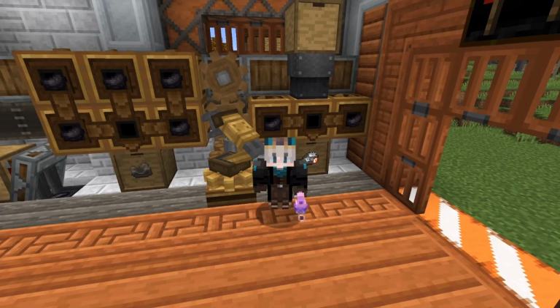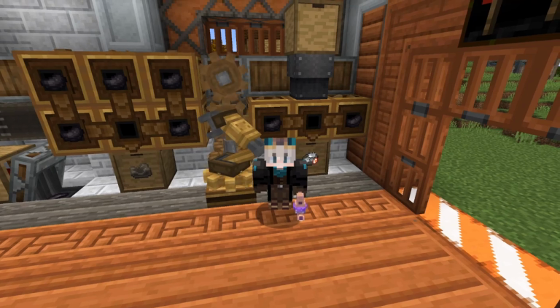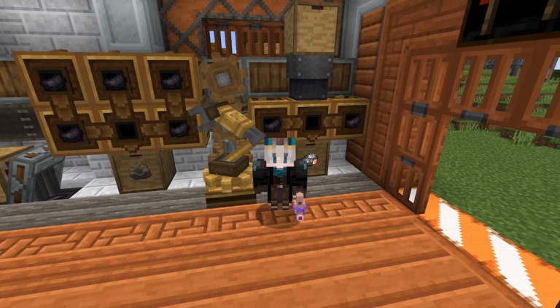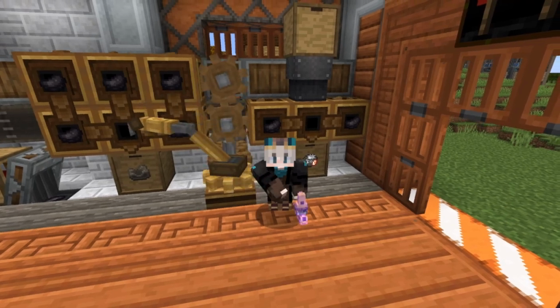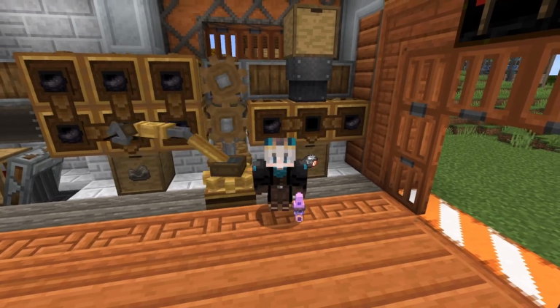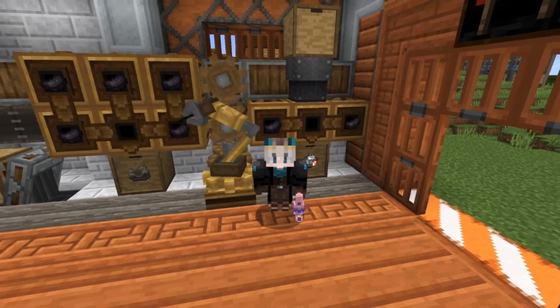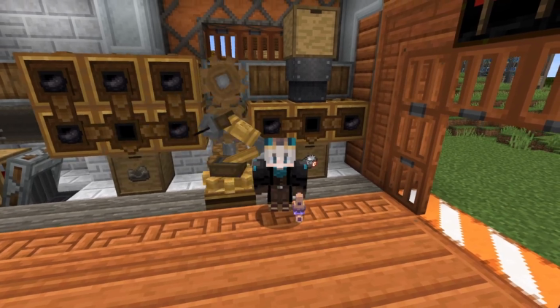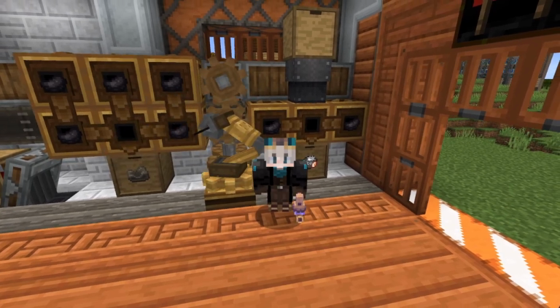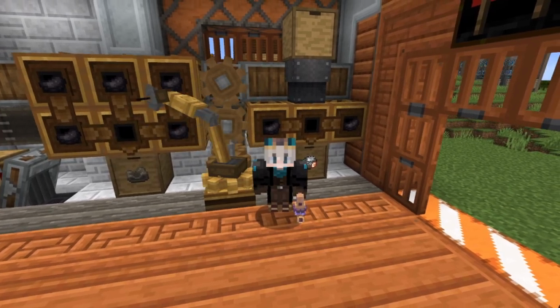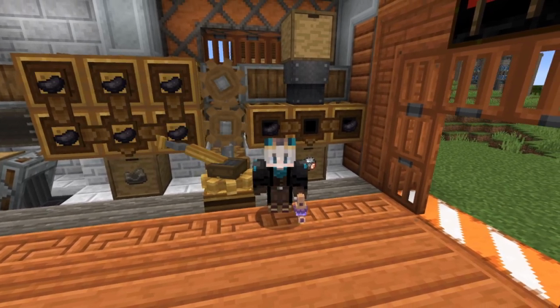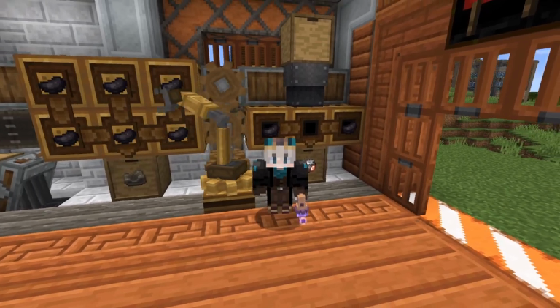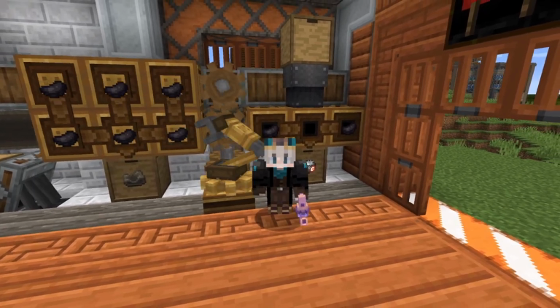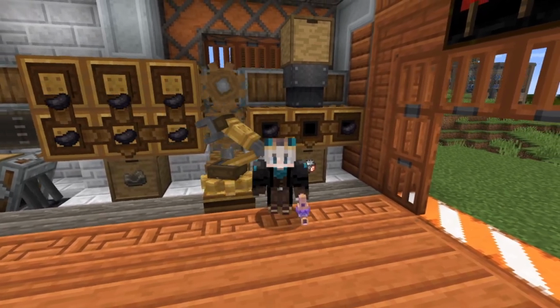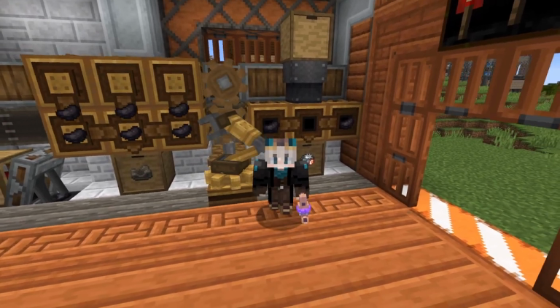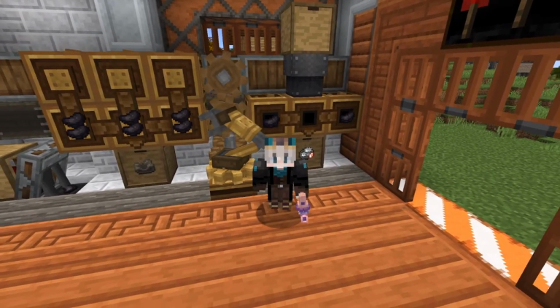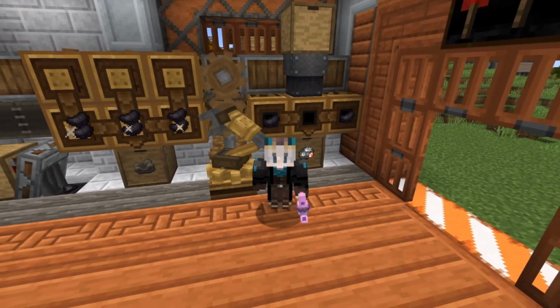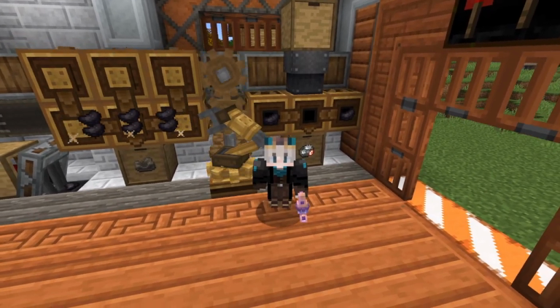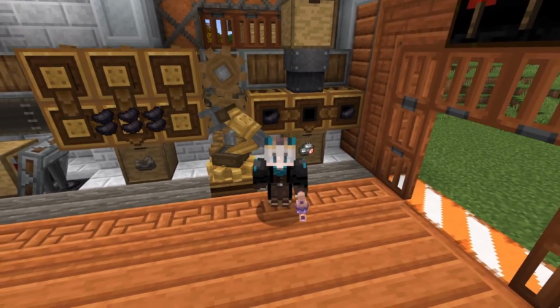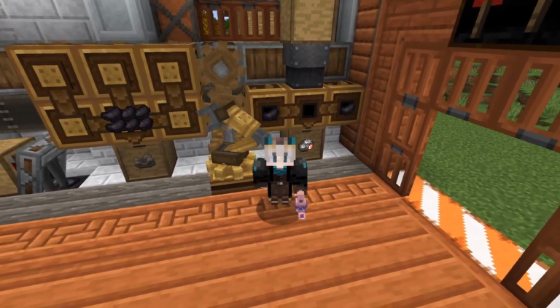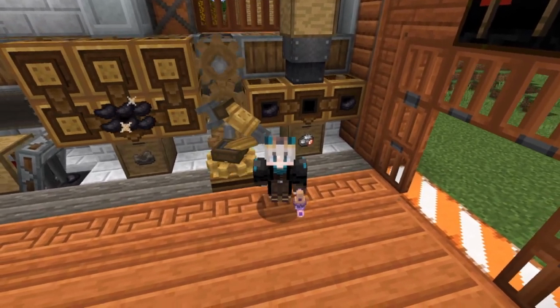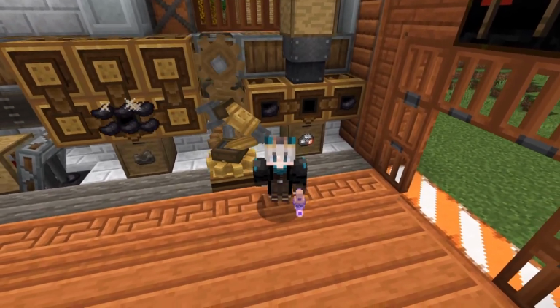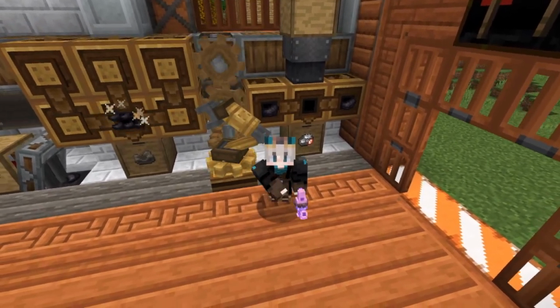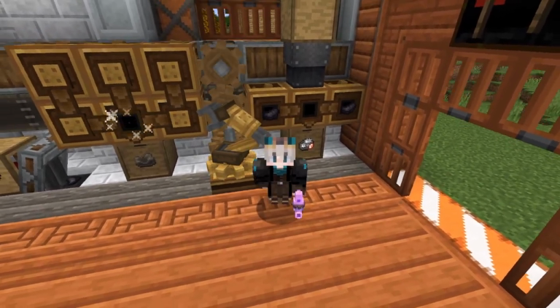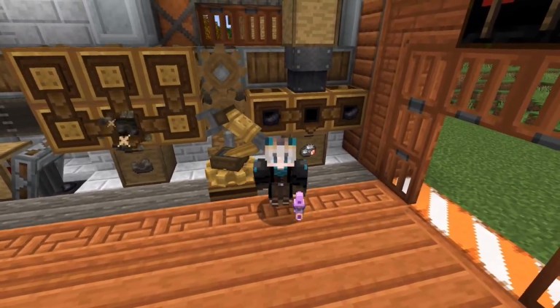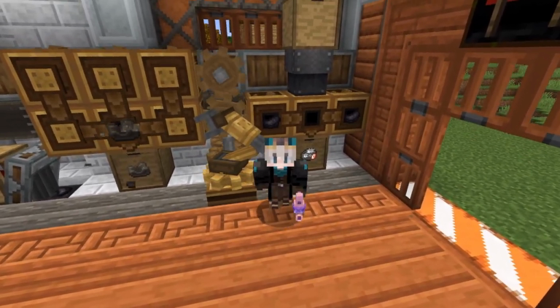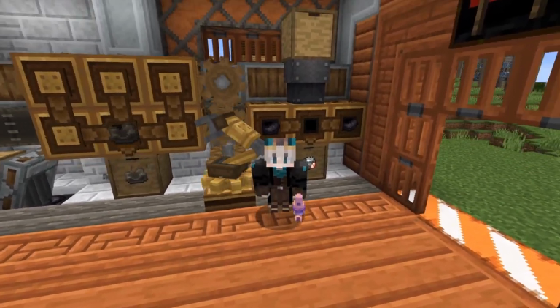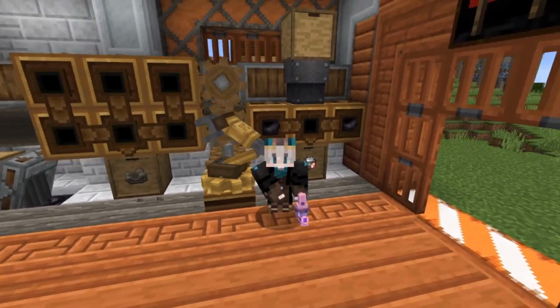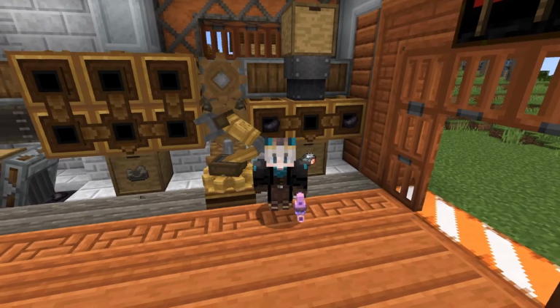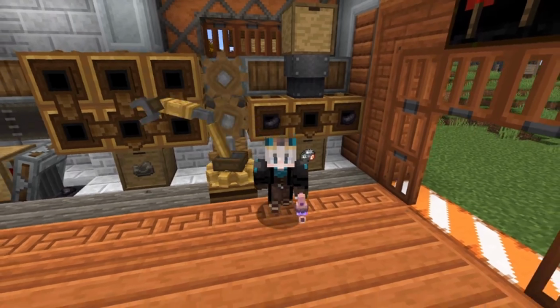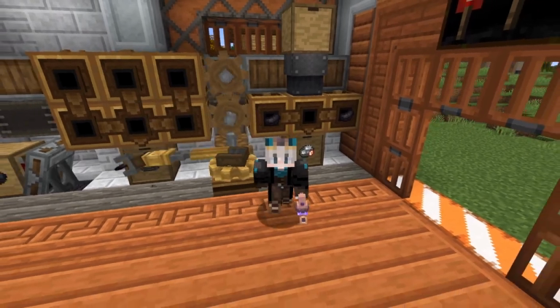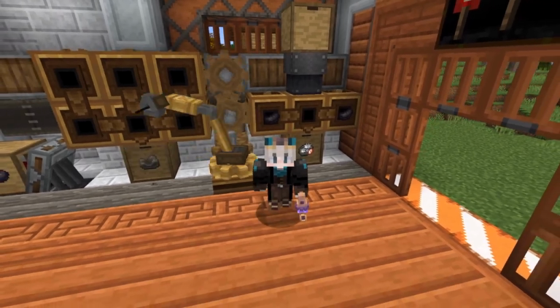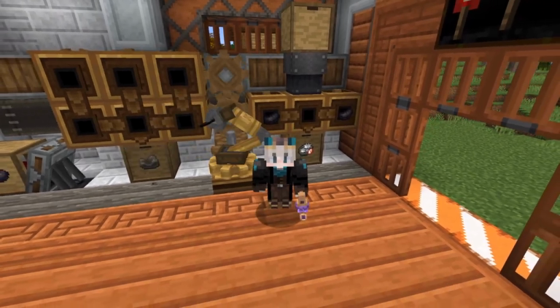Hello everybody! Welcome back to Create Above and Beyond. In today's episode we're going to be making our copper machine factory.